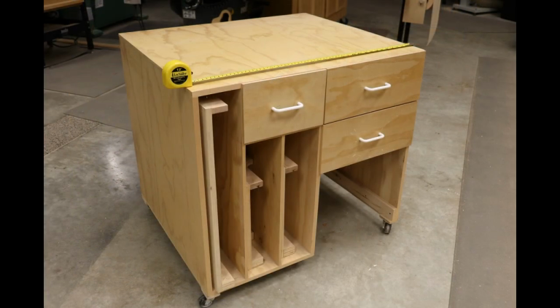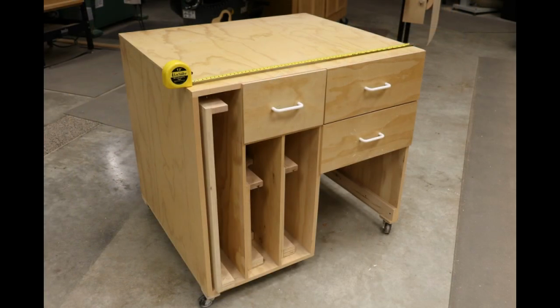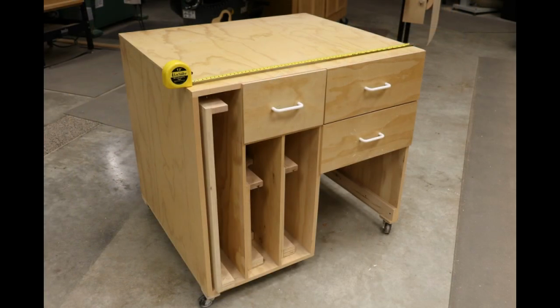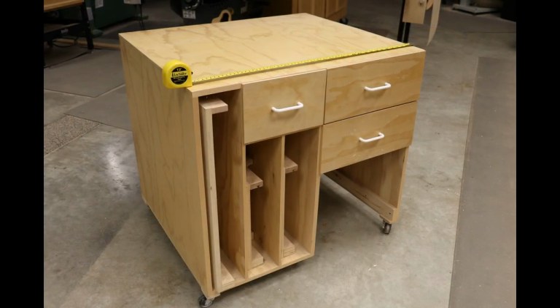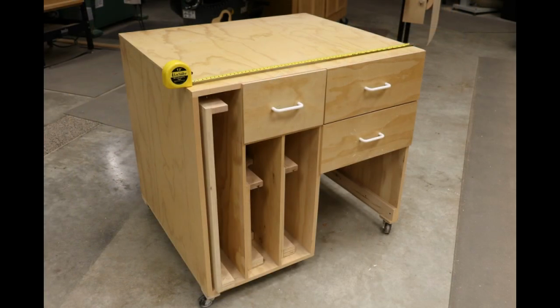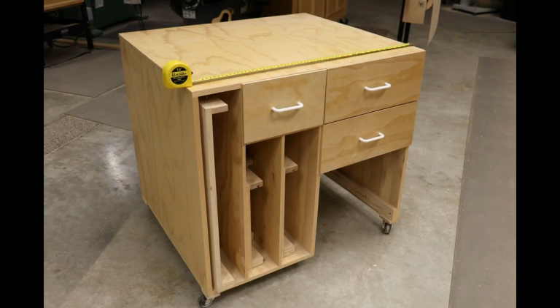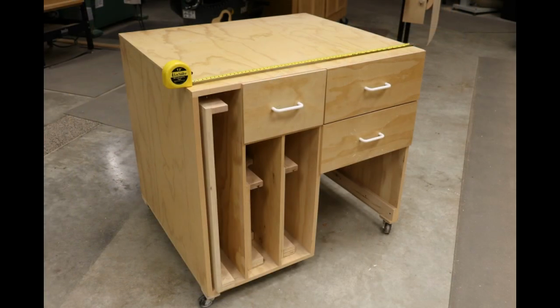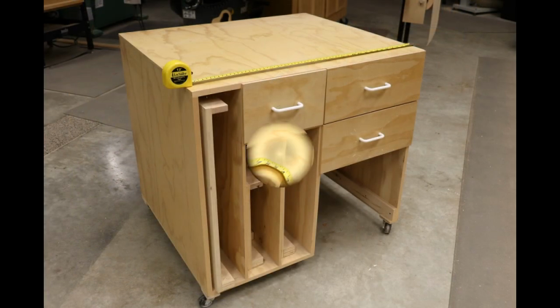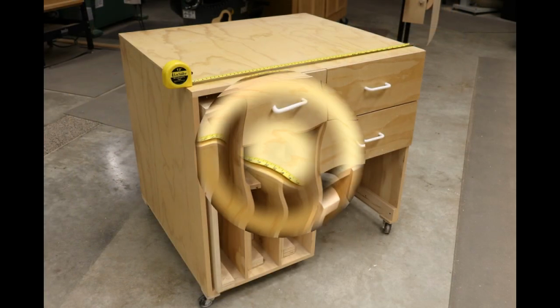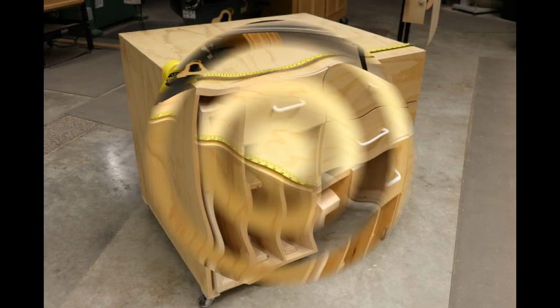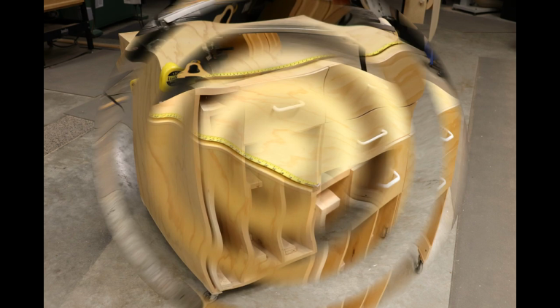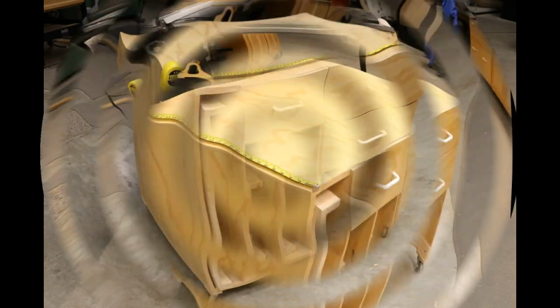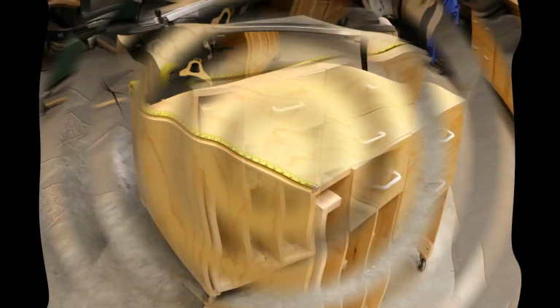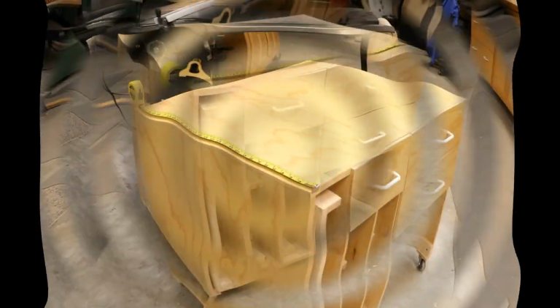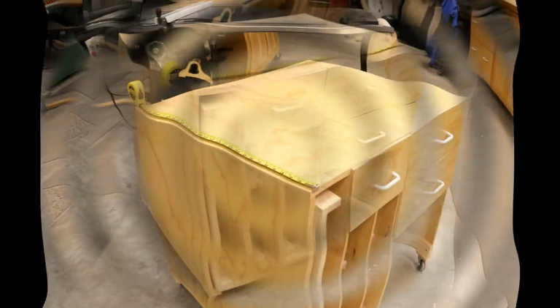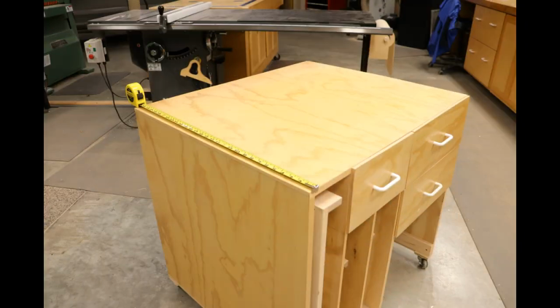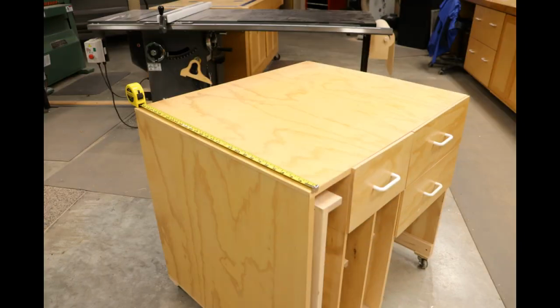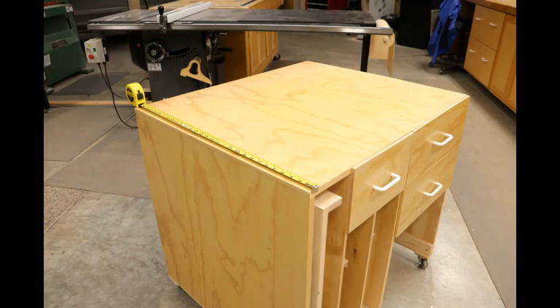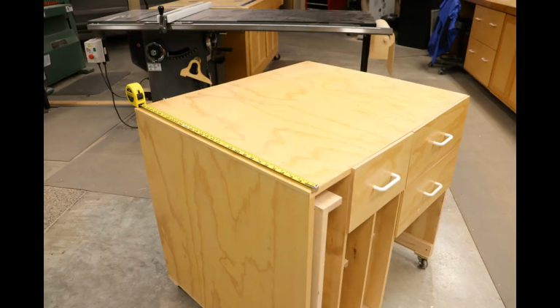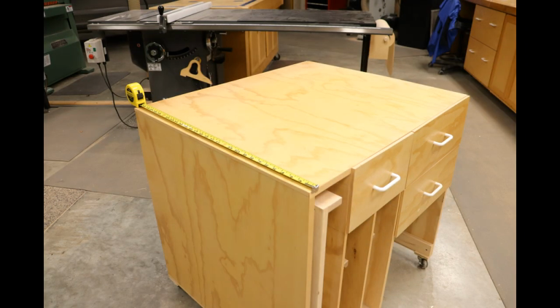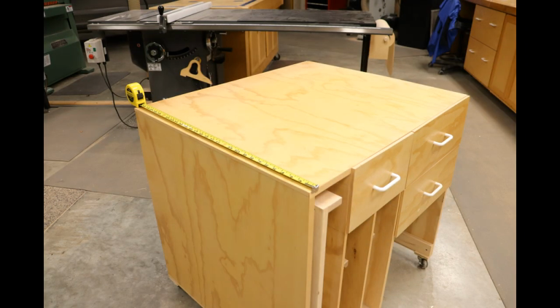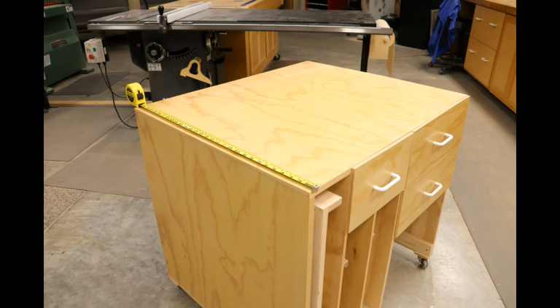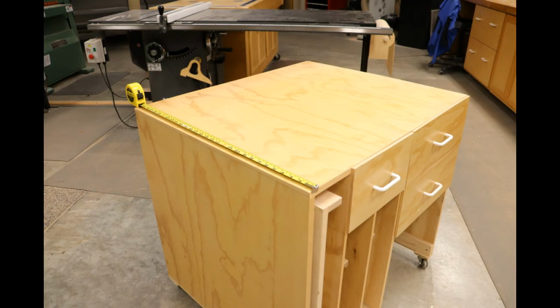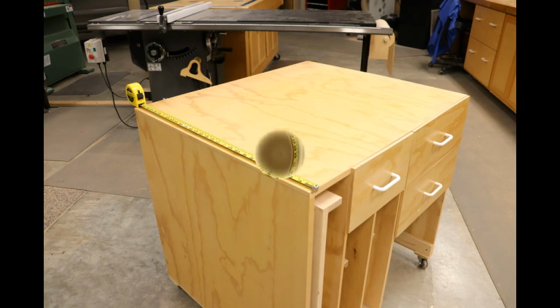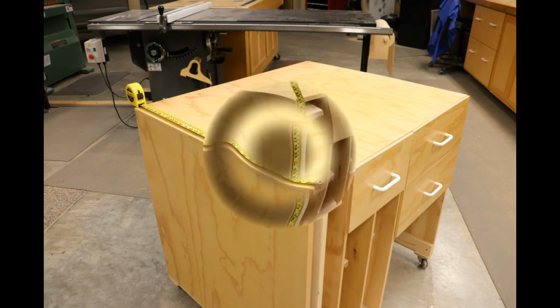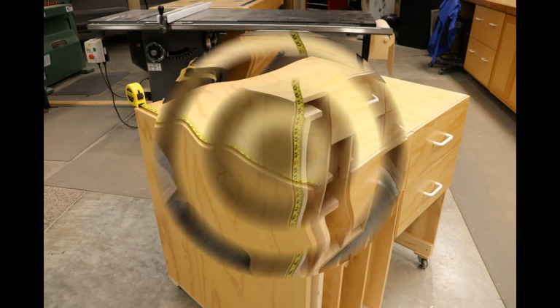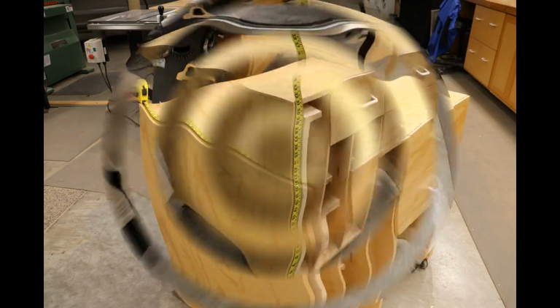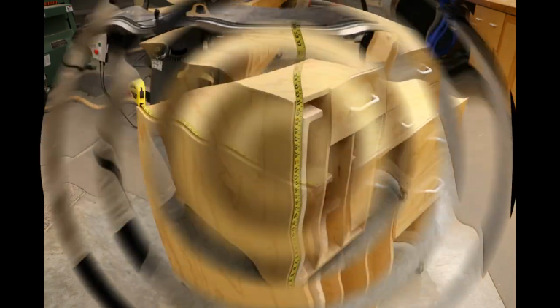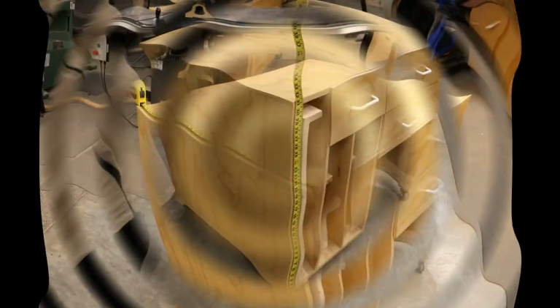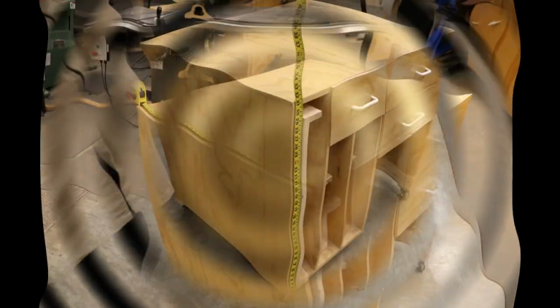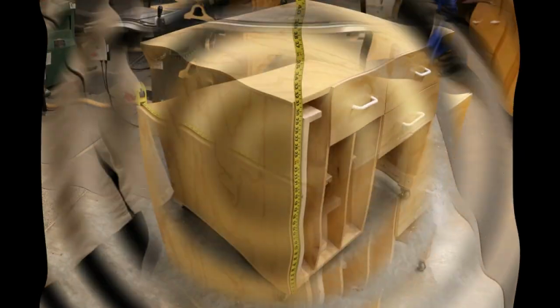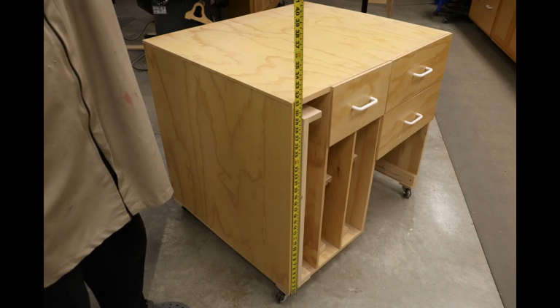This cabinet is 35 and a half inches wide, 30 inches deep, and 32 inches tall.